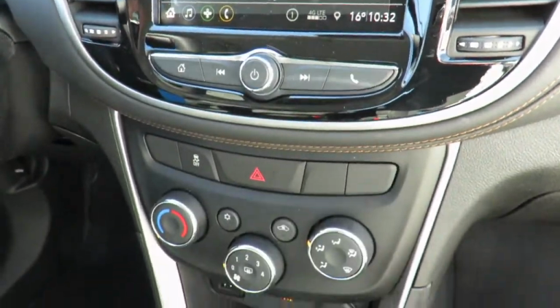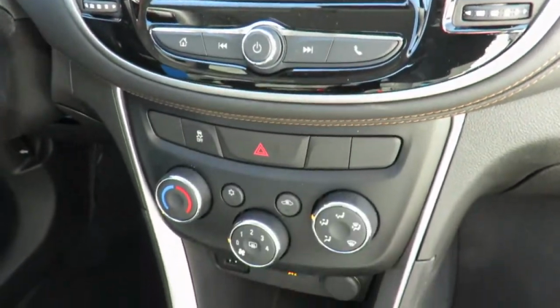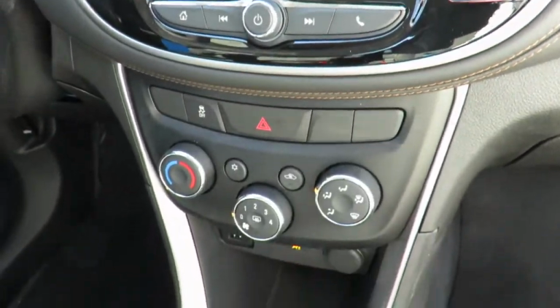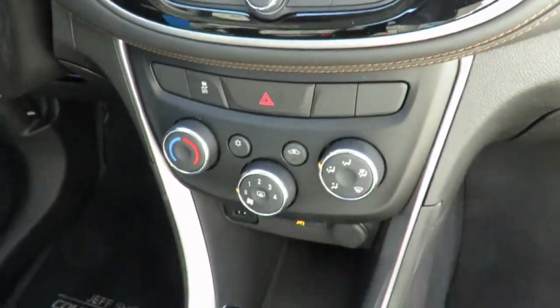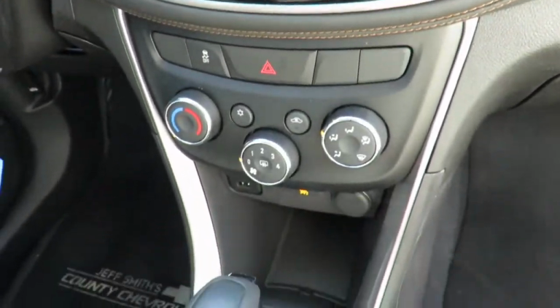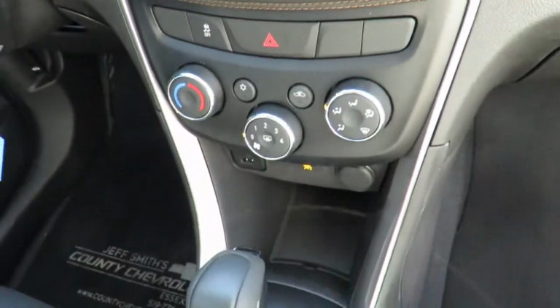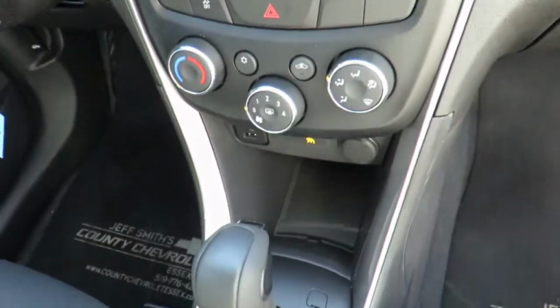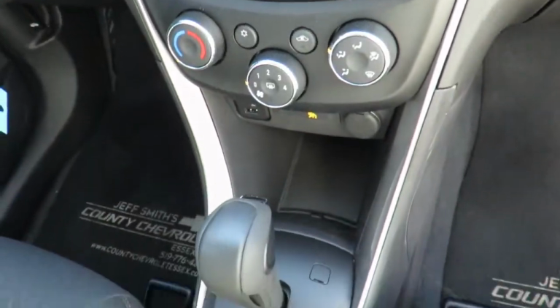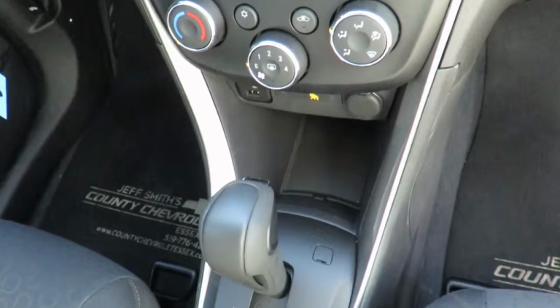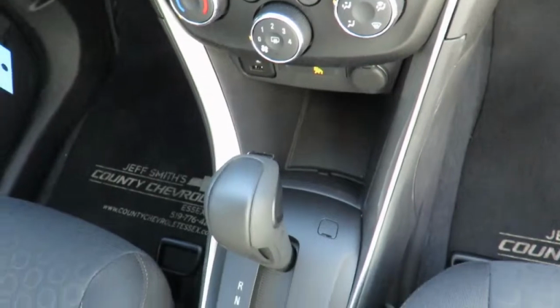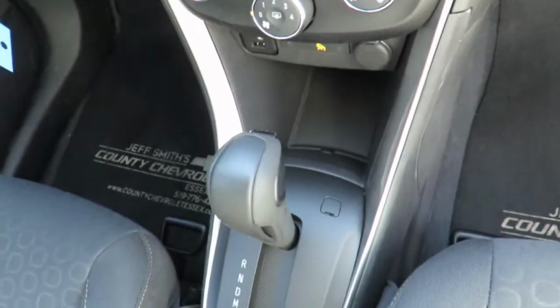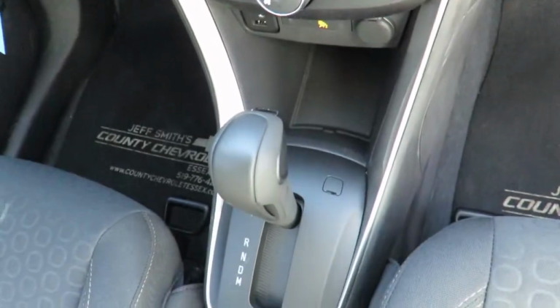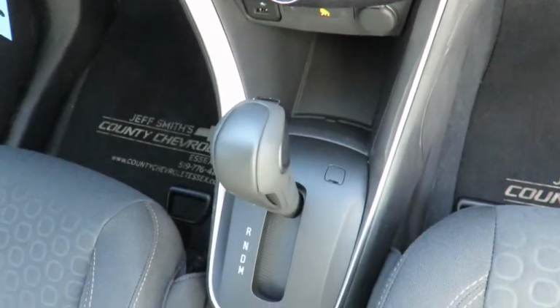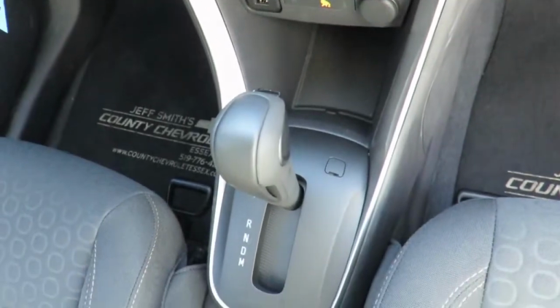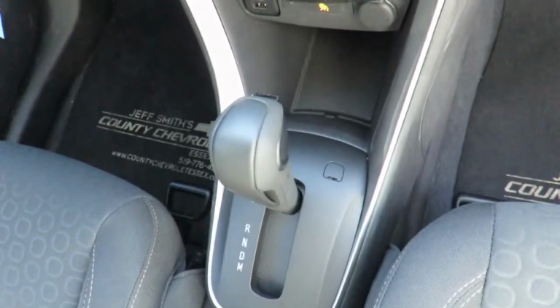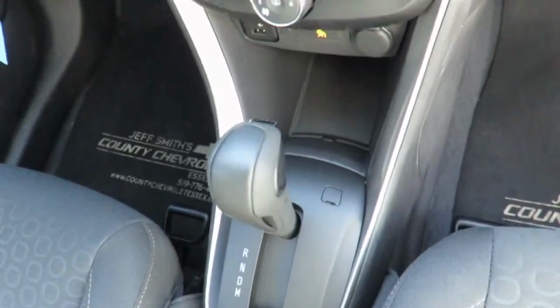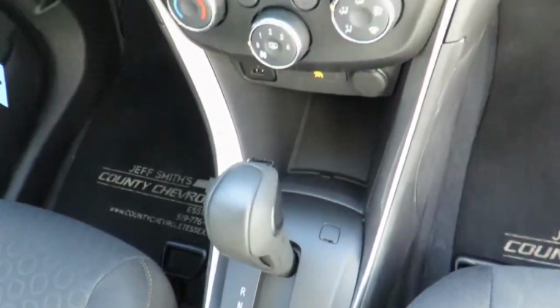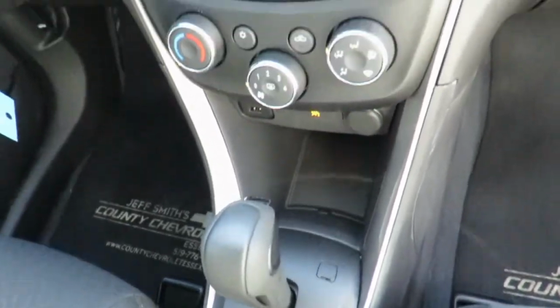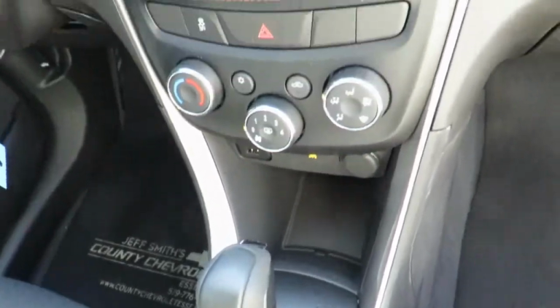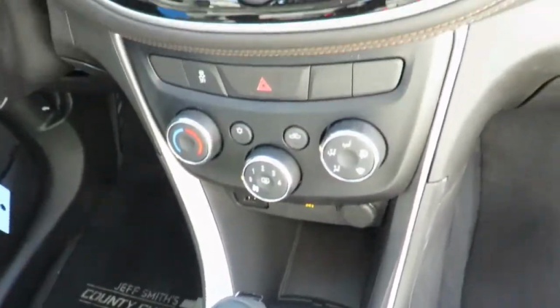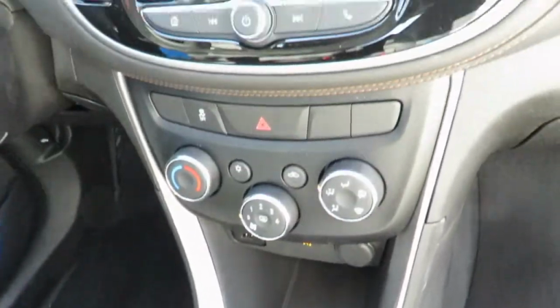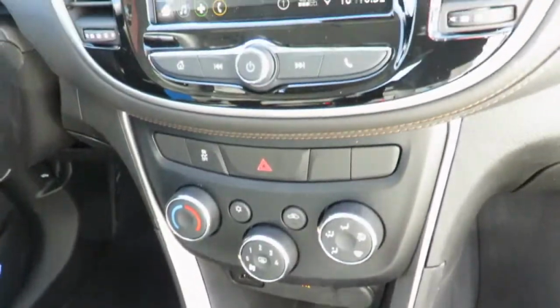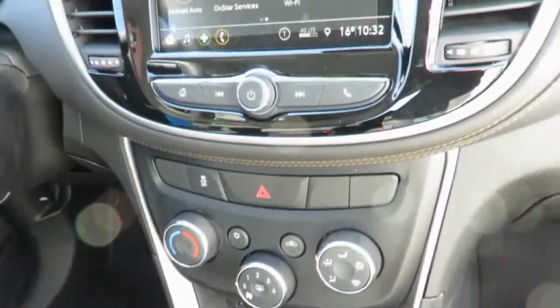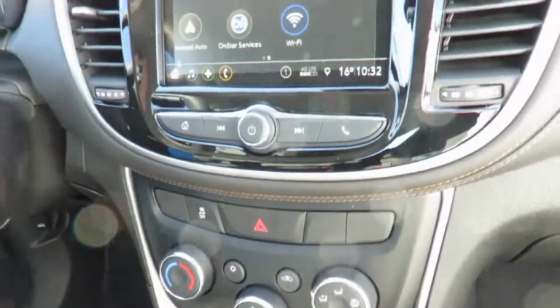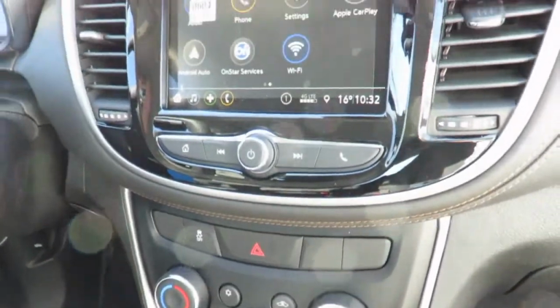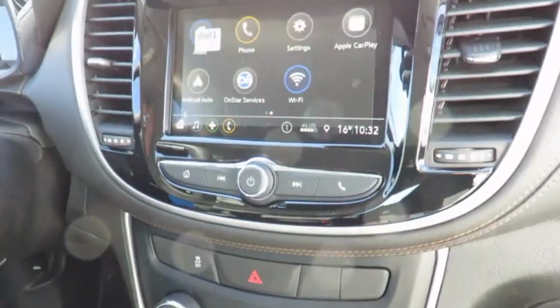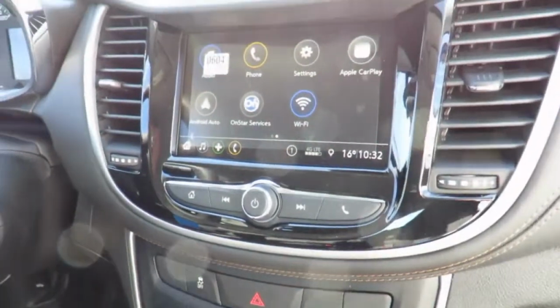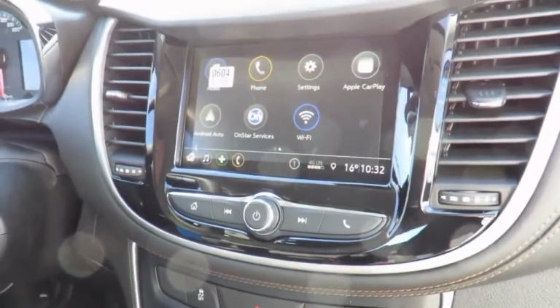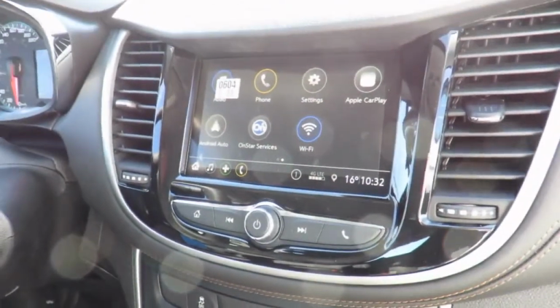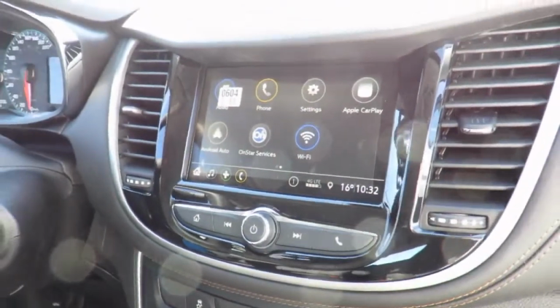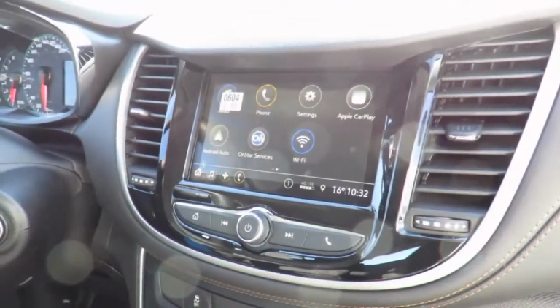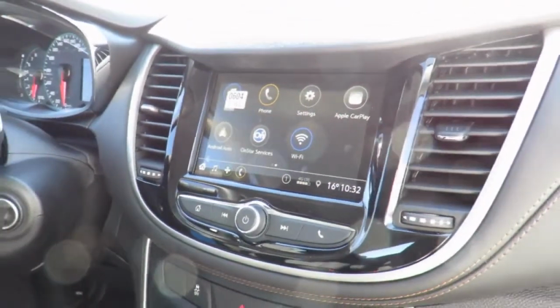You can even take advantage of our valet service, in which we pick up your vehicle and drop it off to you when service is complete.